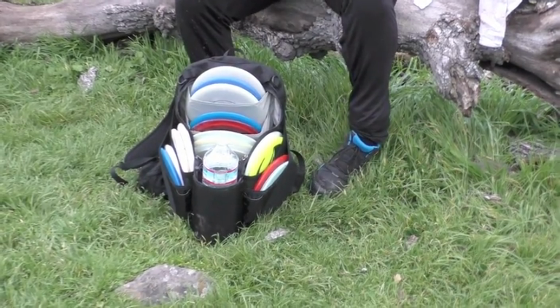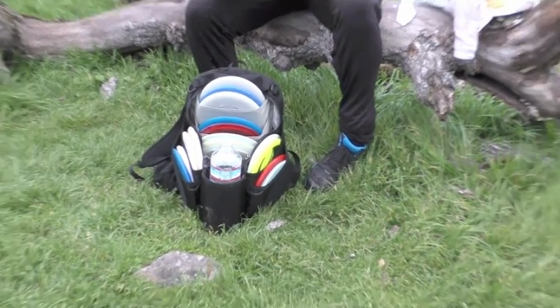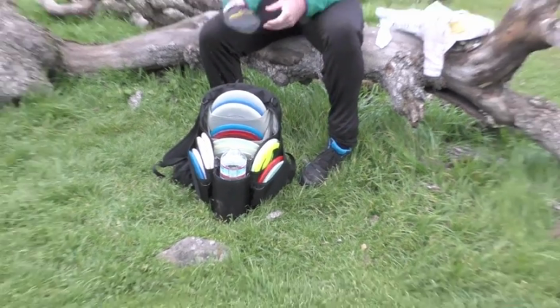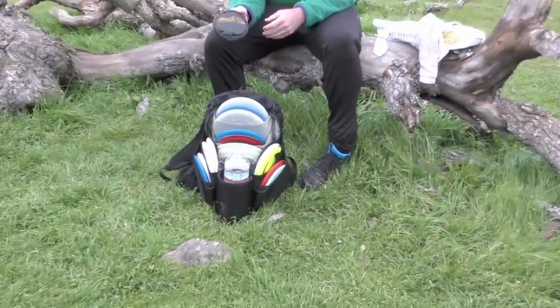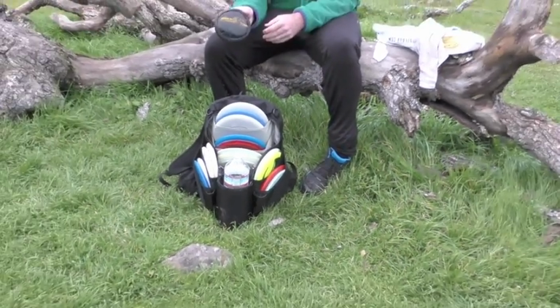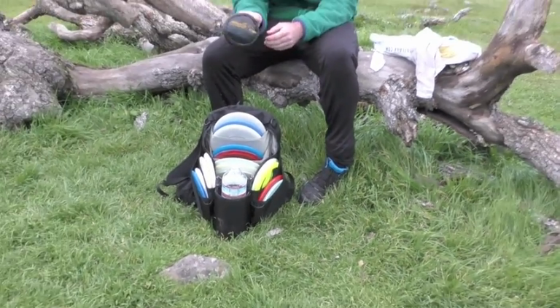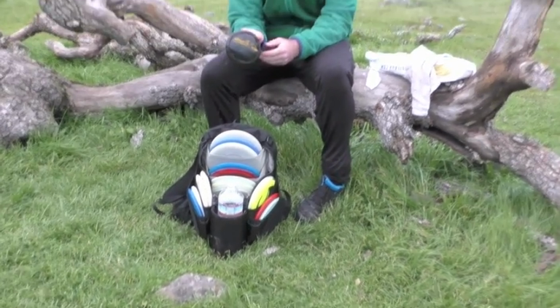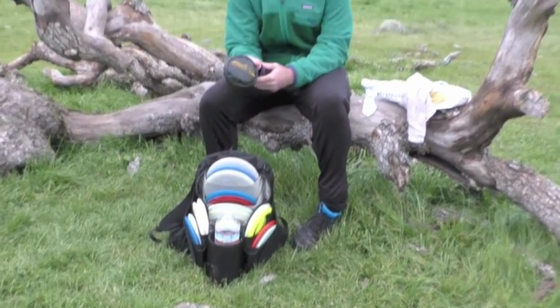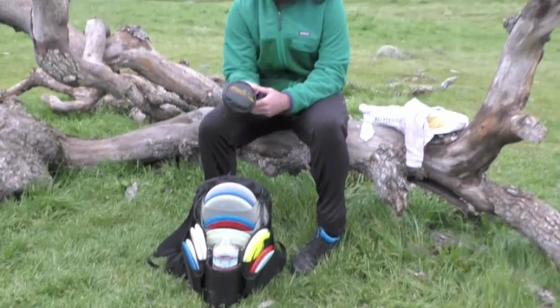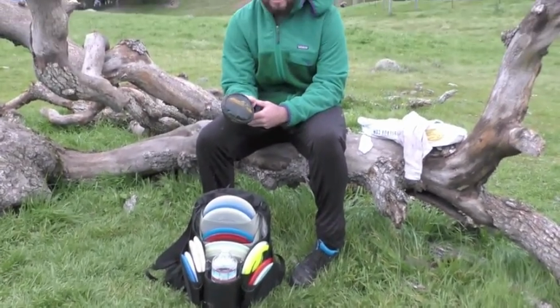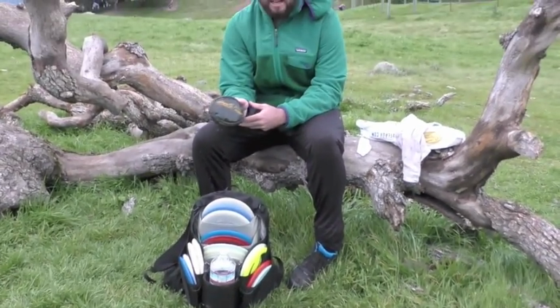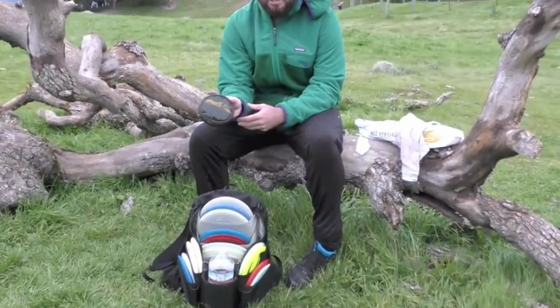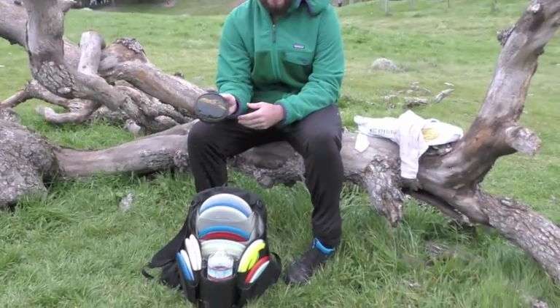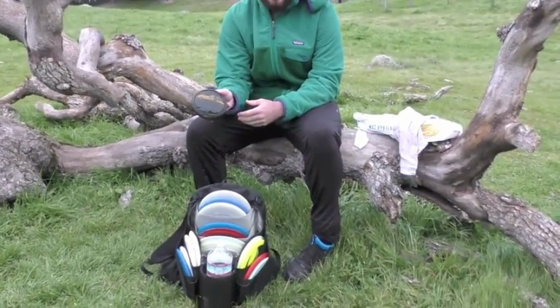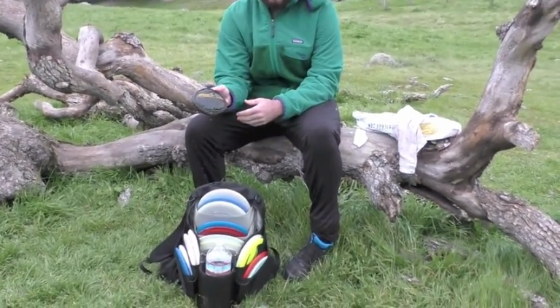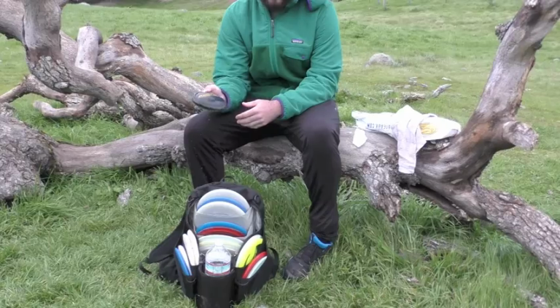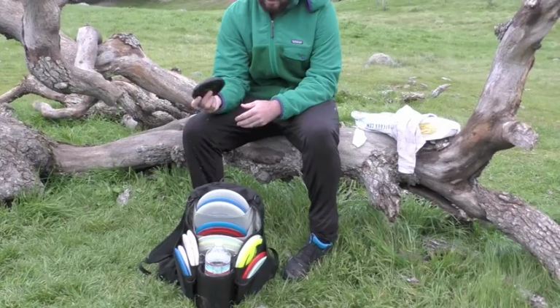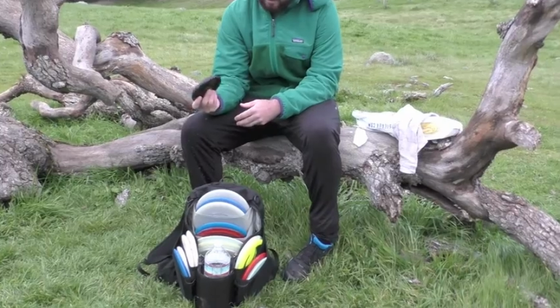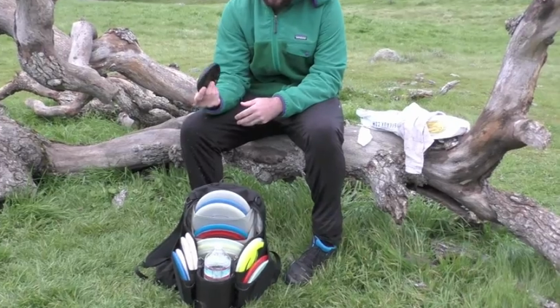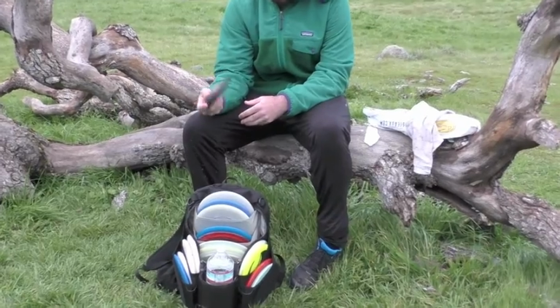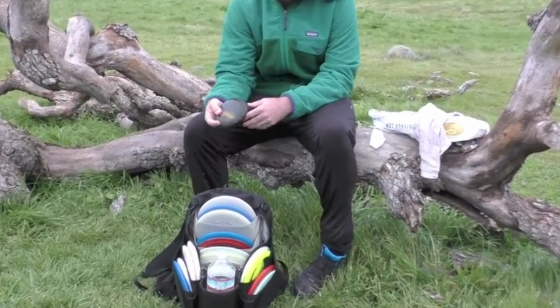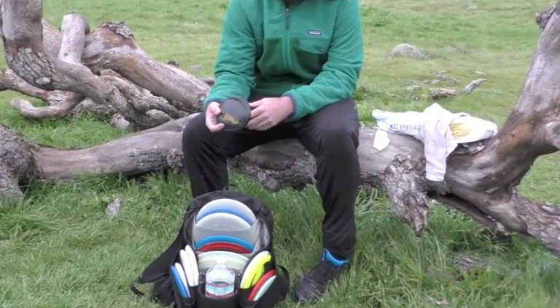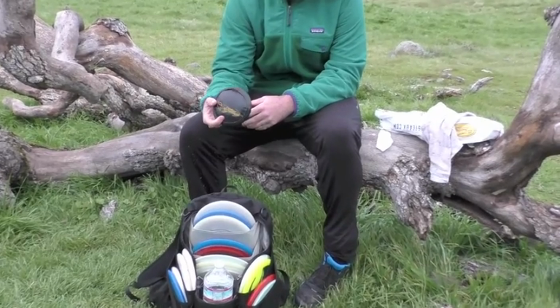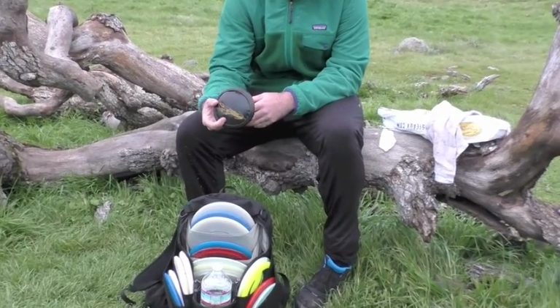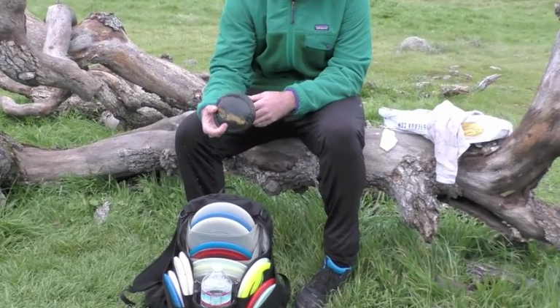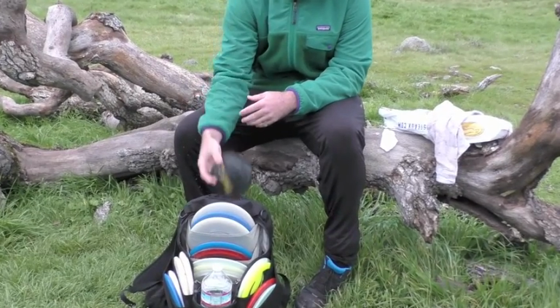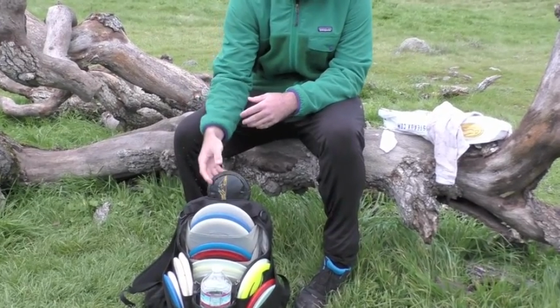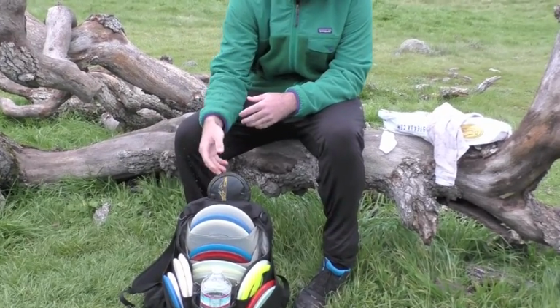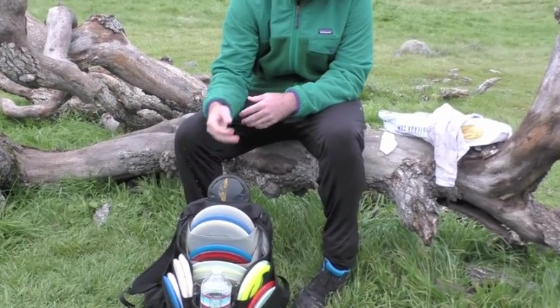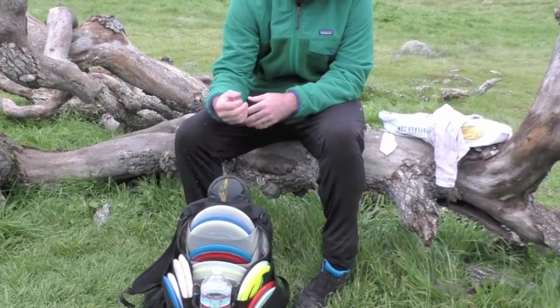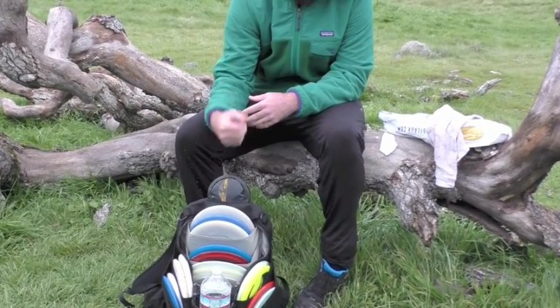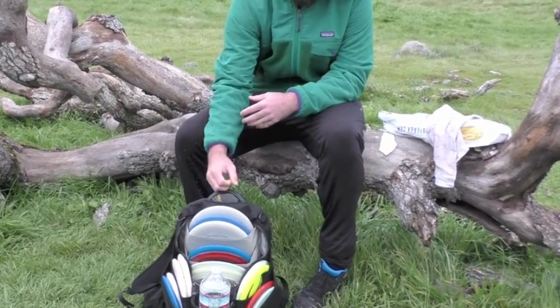I got a SoFly Mini slash Knee Pad. It serves as both purposes. It's really nice.